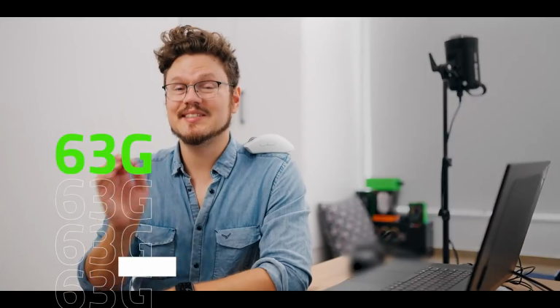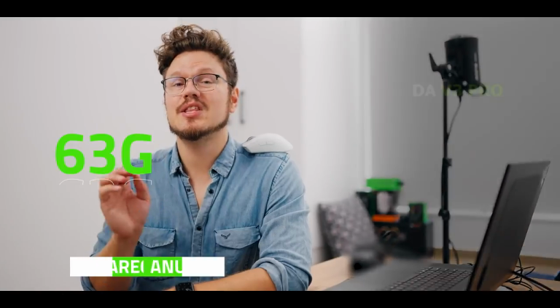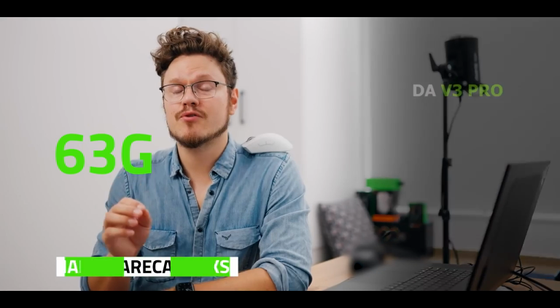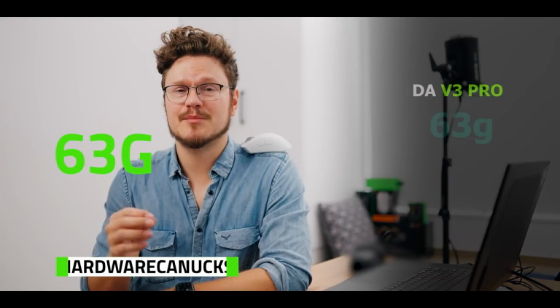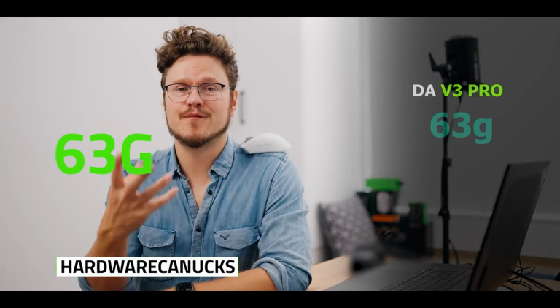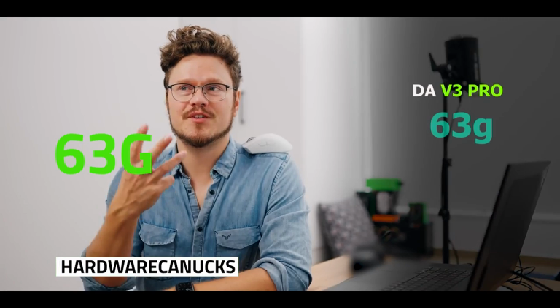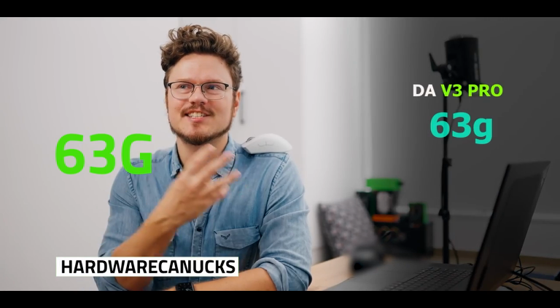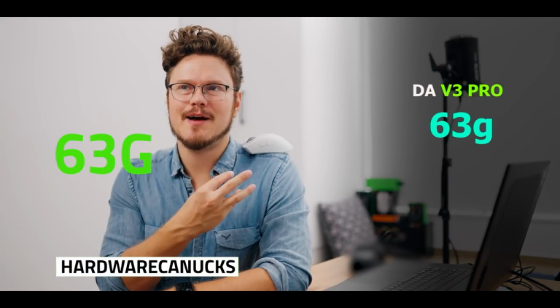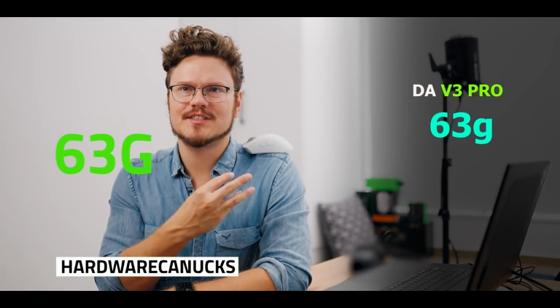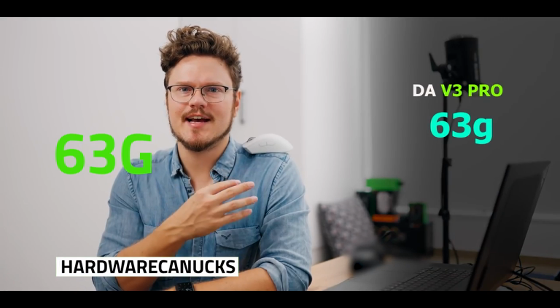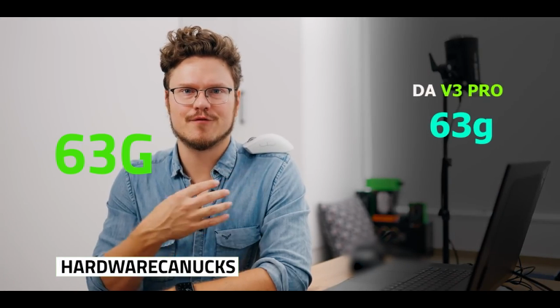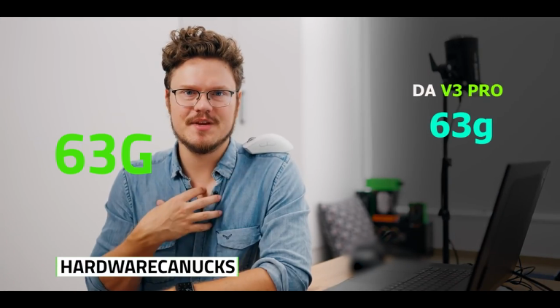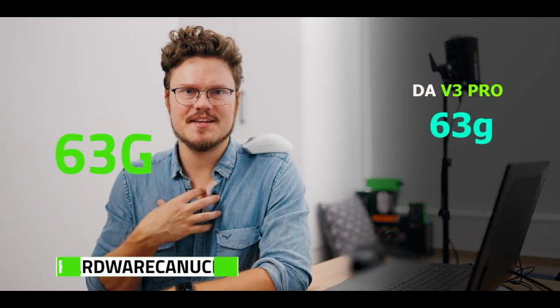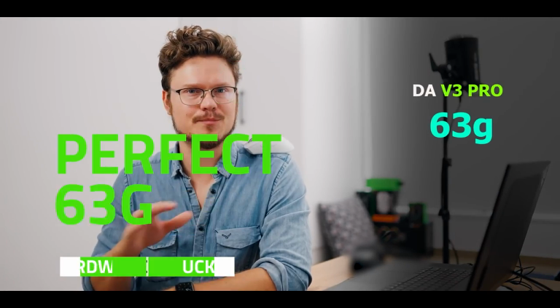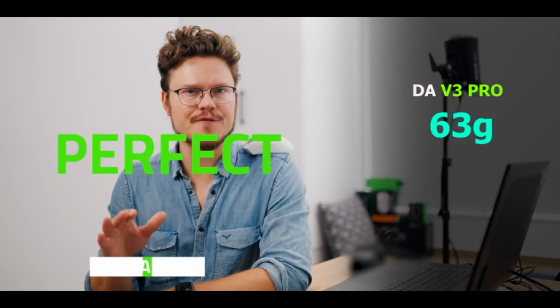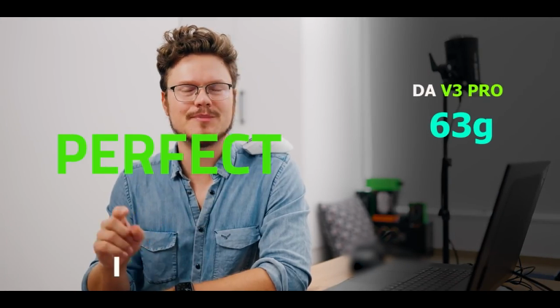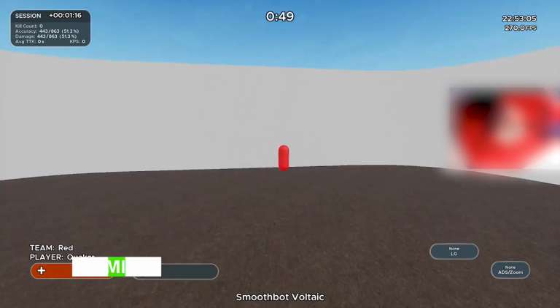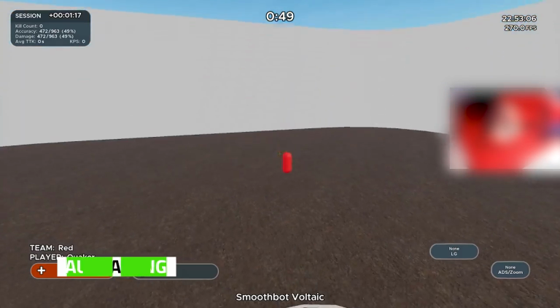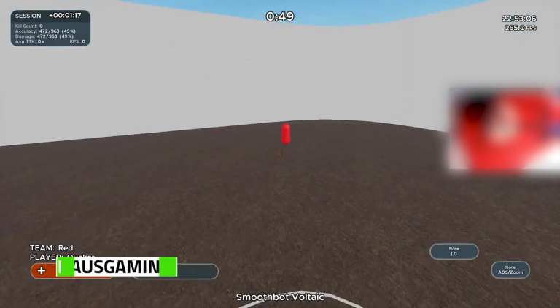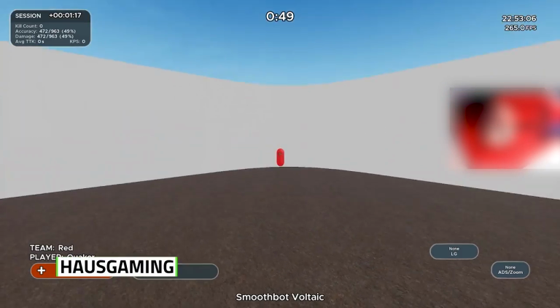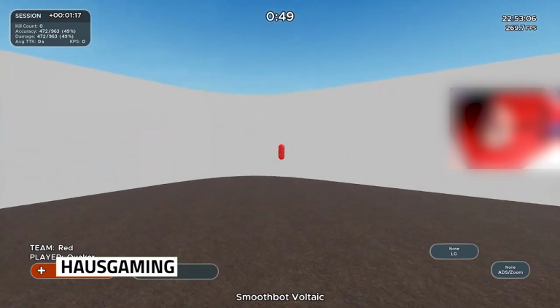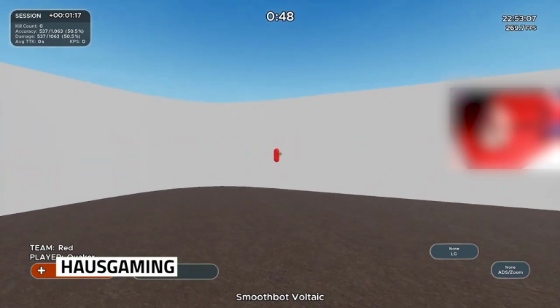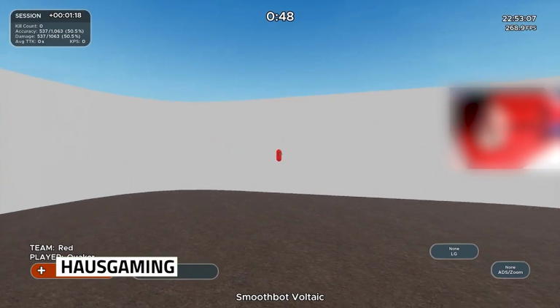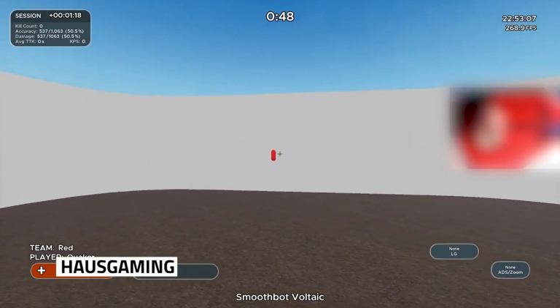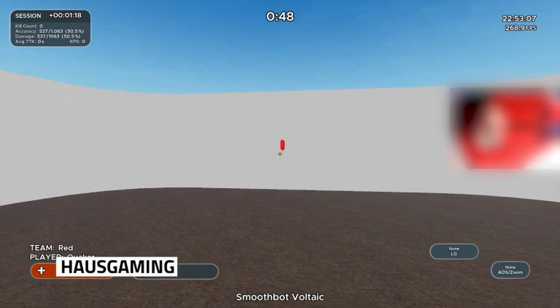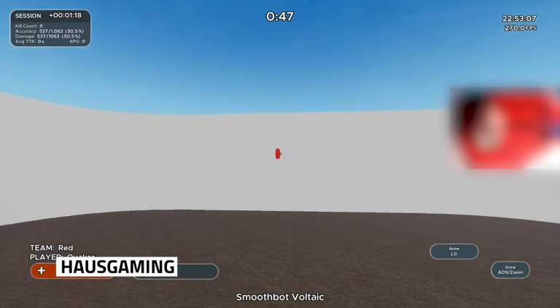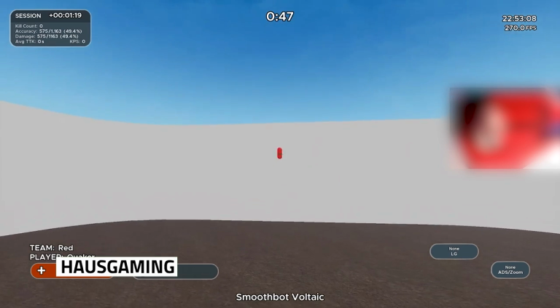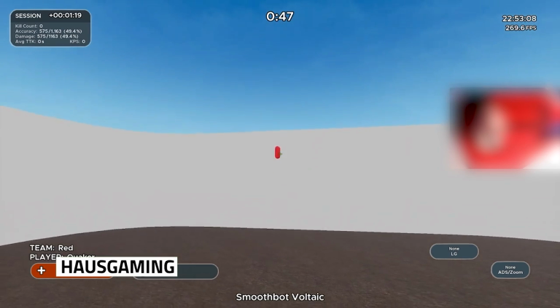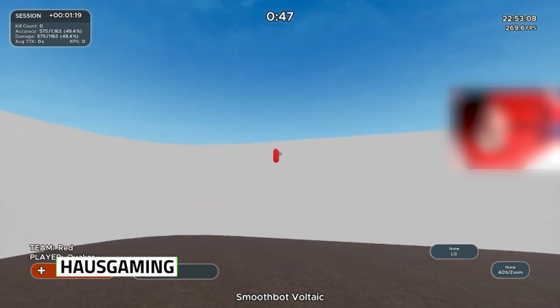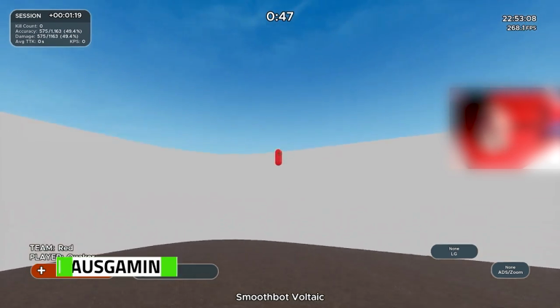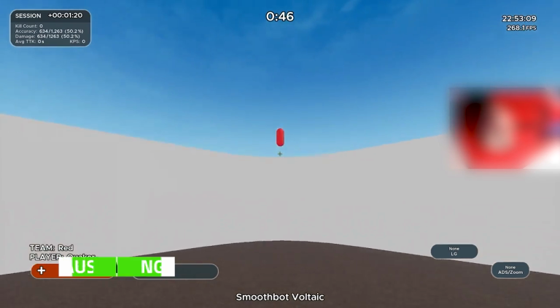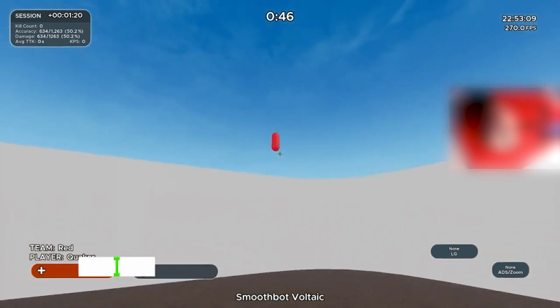63 grams for this mouse size, for me, is perfect. Especially for smooth tracking because it's so large and easy to control.